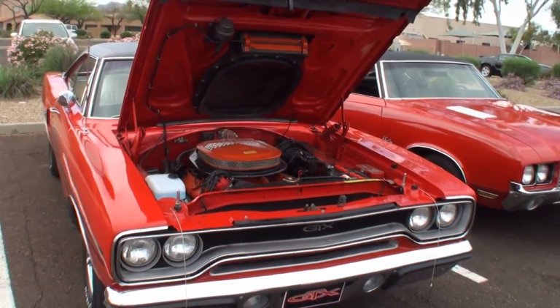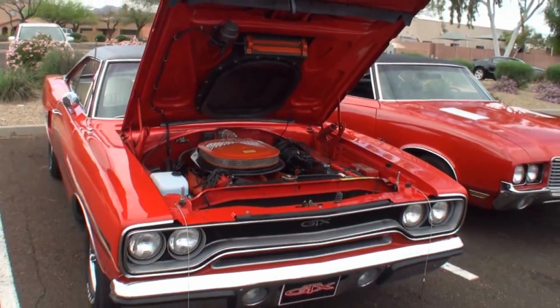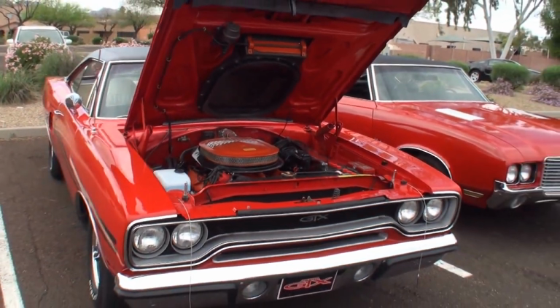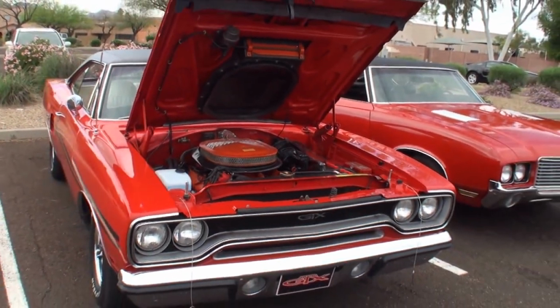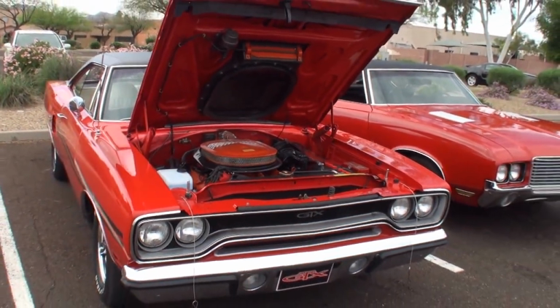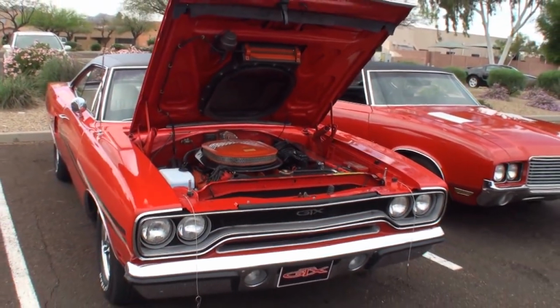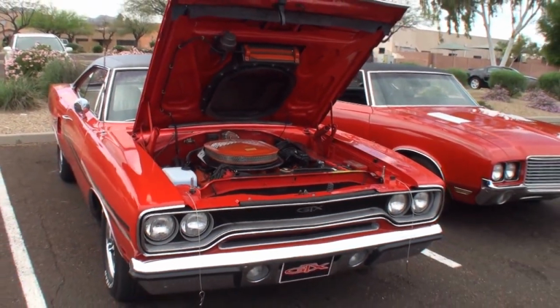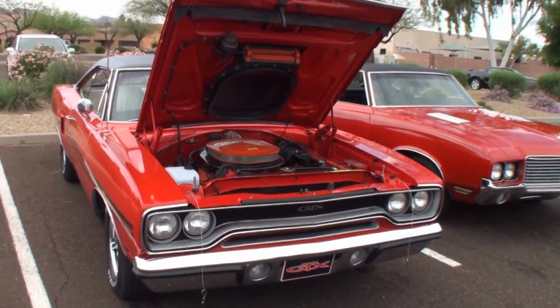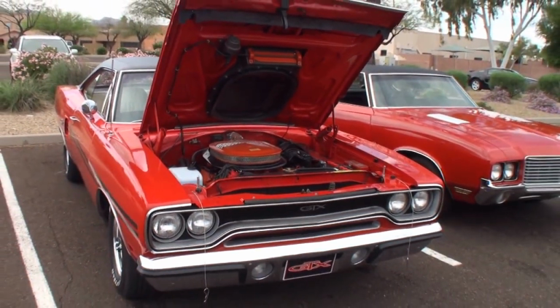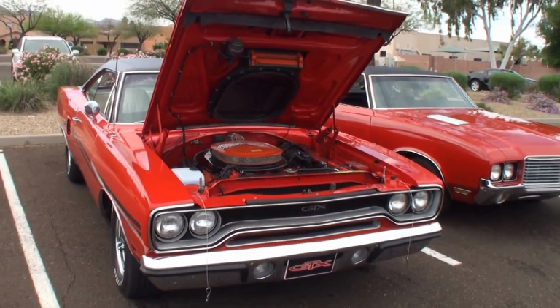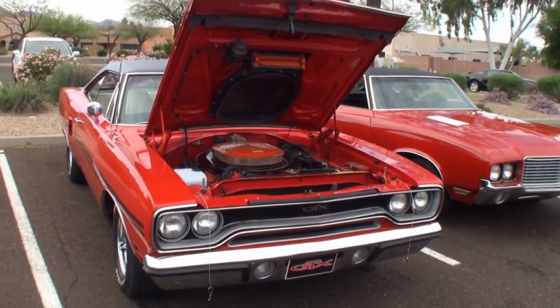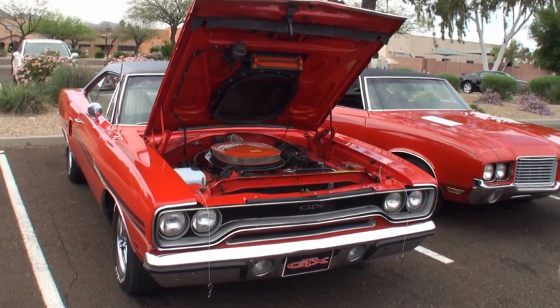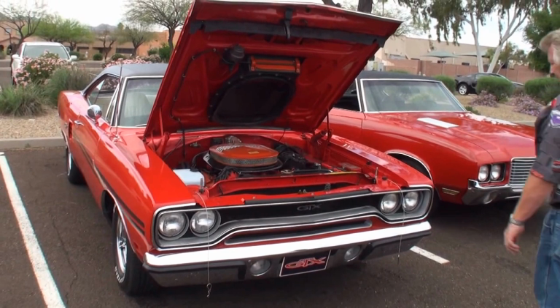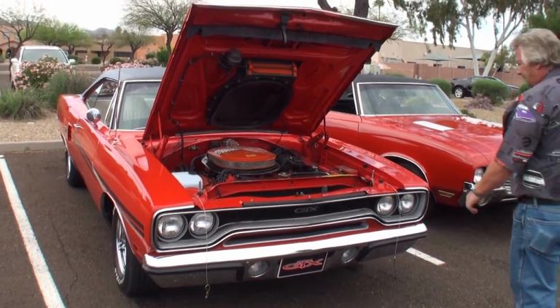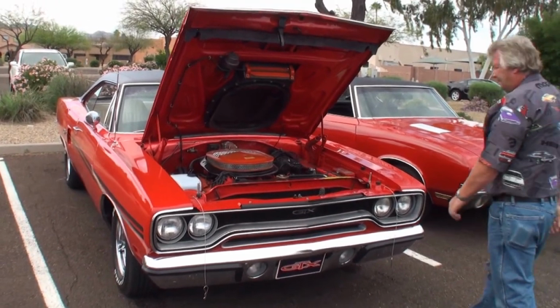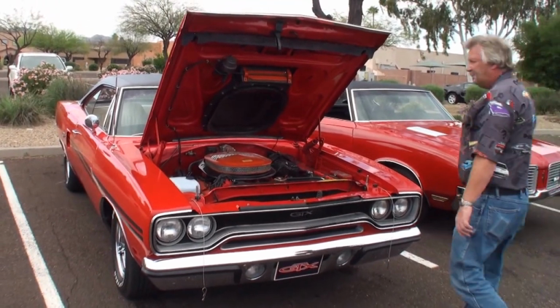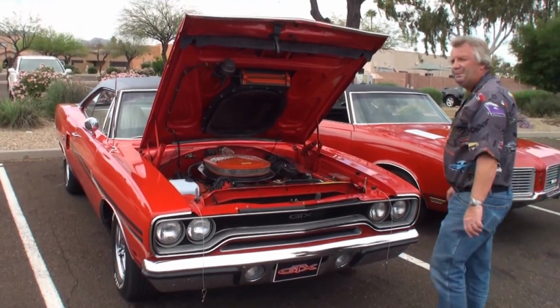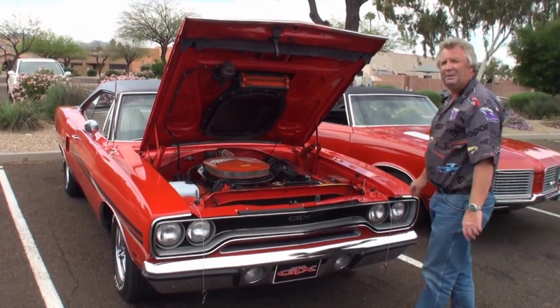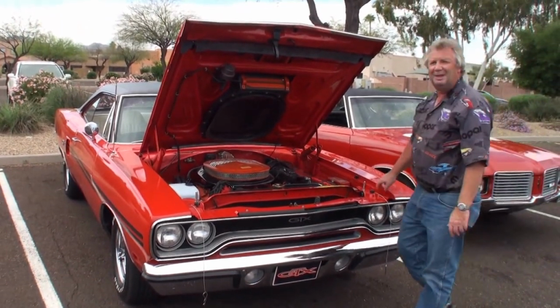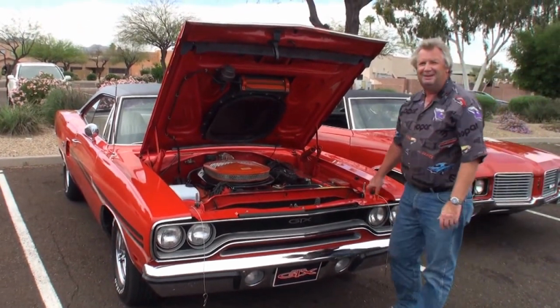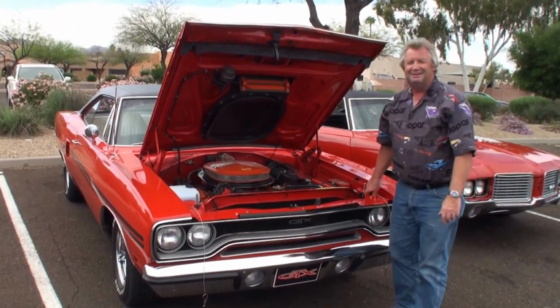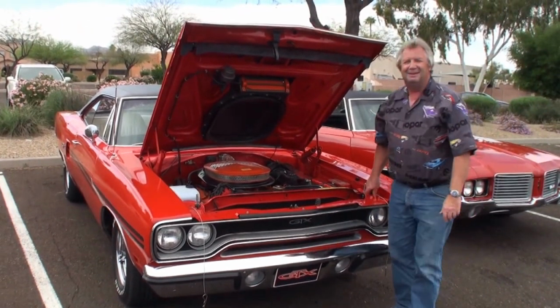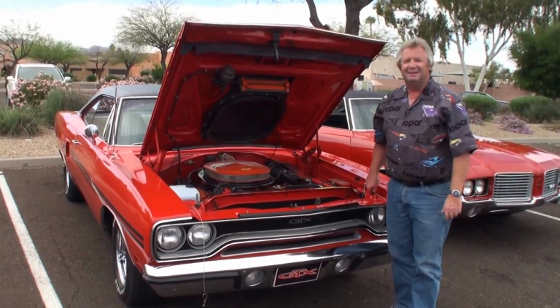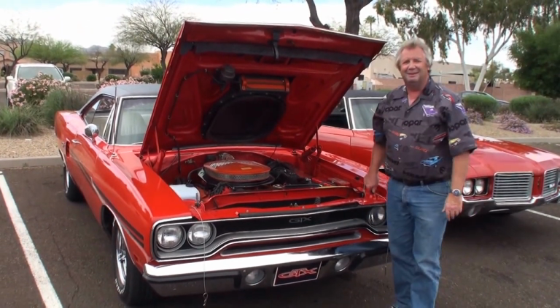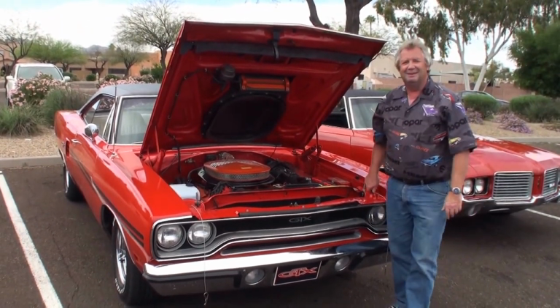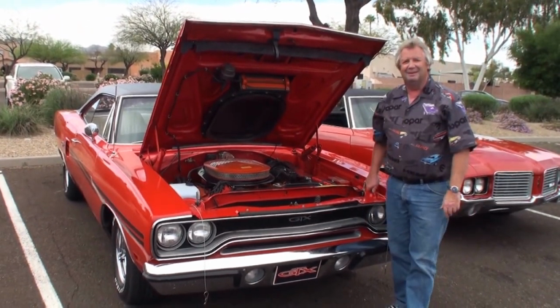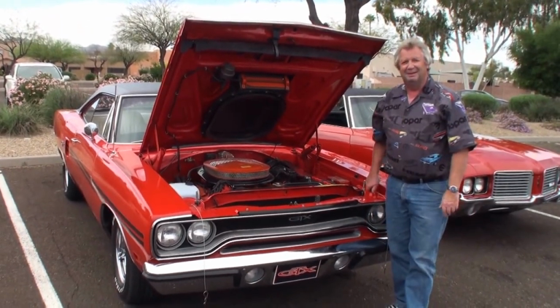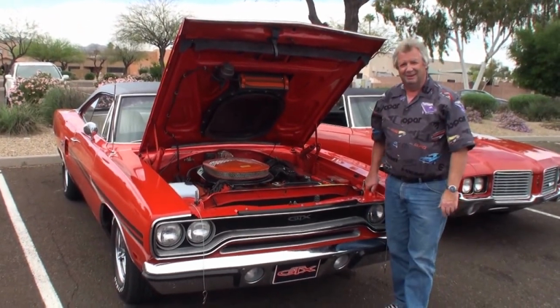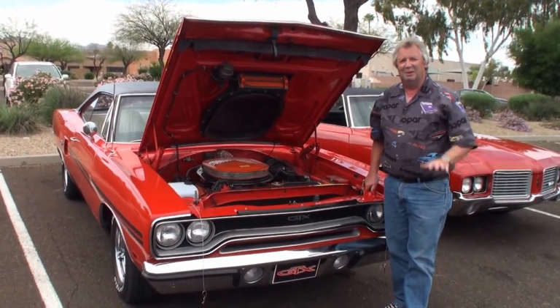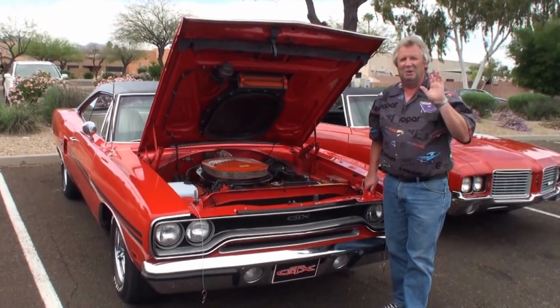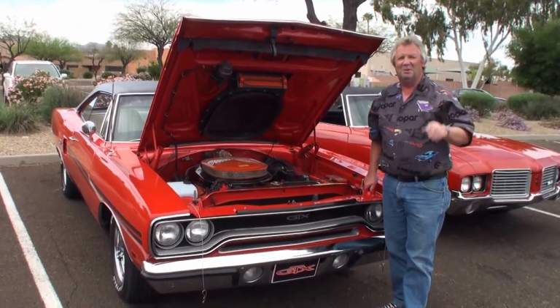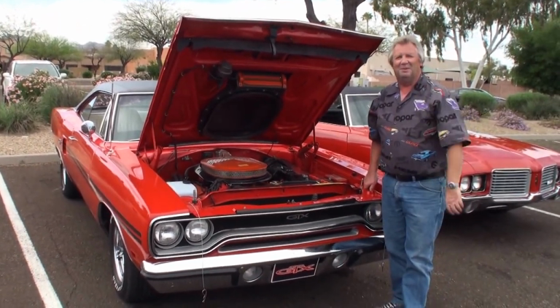Jump in there, Mike, with your car. Mike, thanks for being on My Car Story. Yeah, no problem at all.